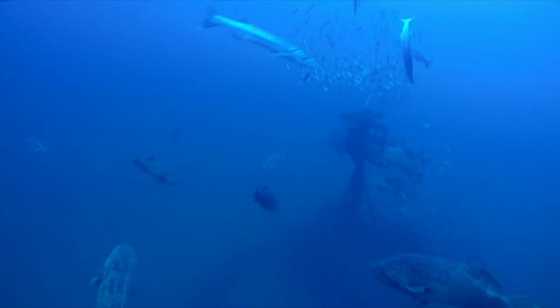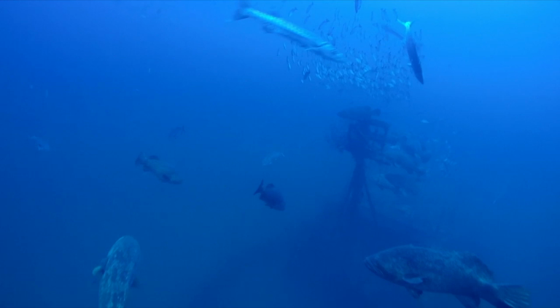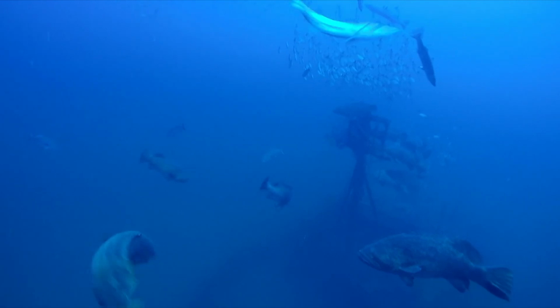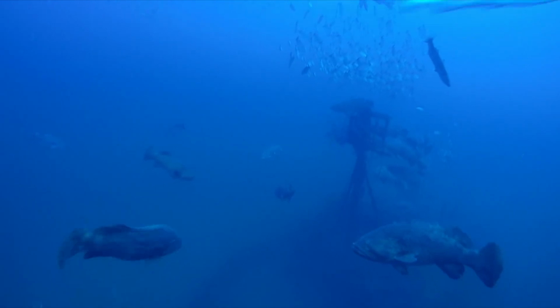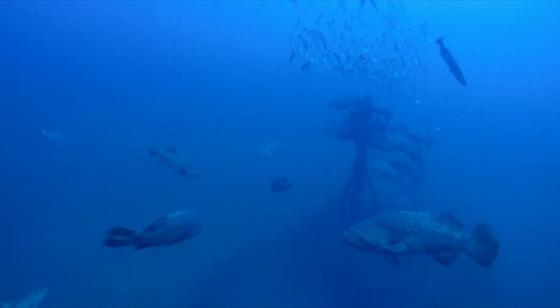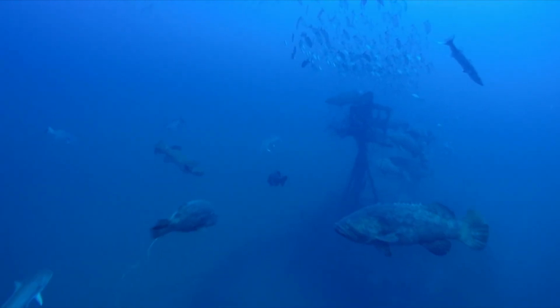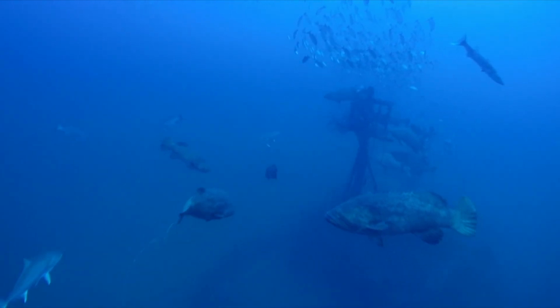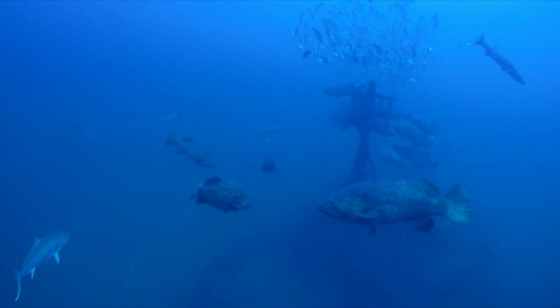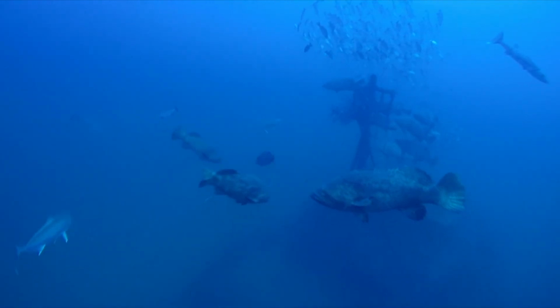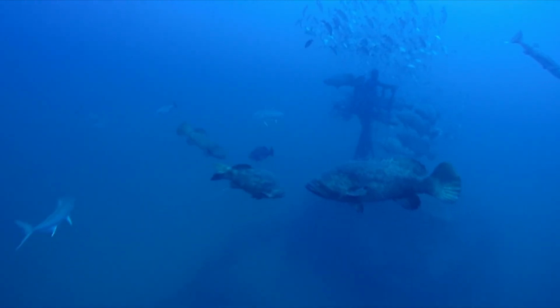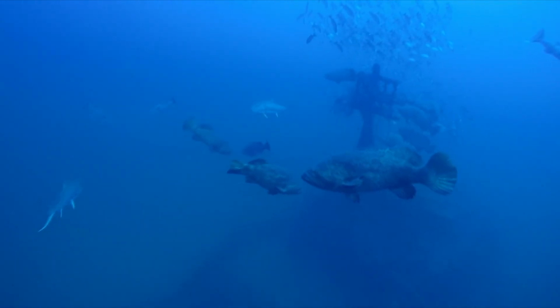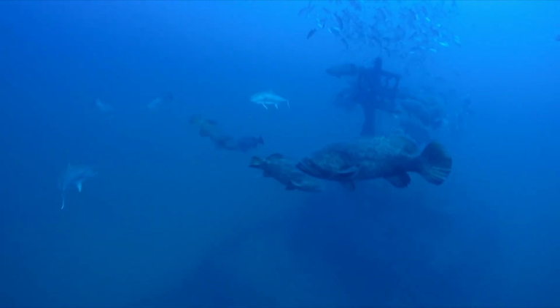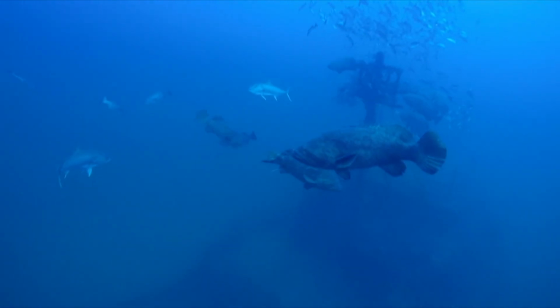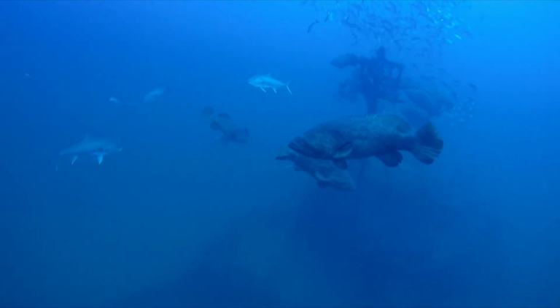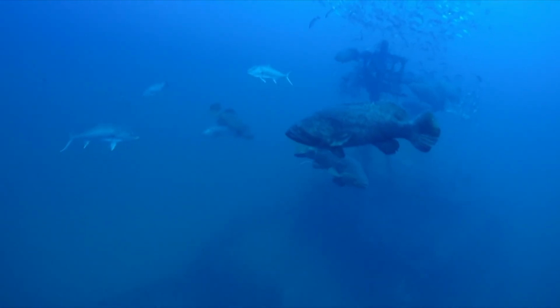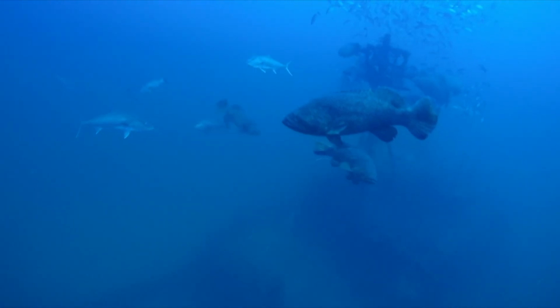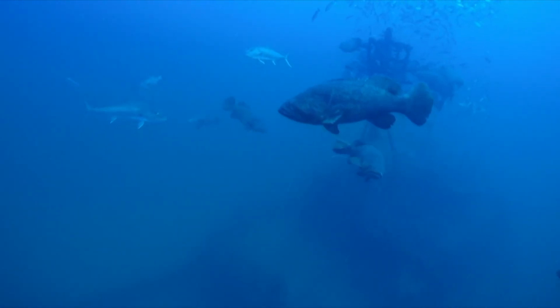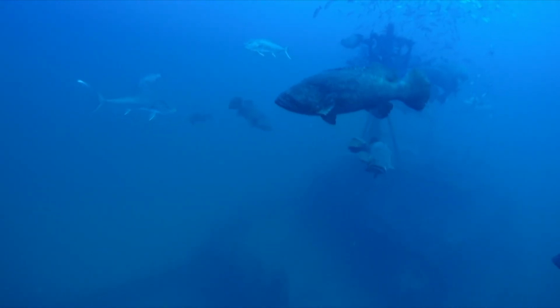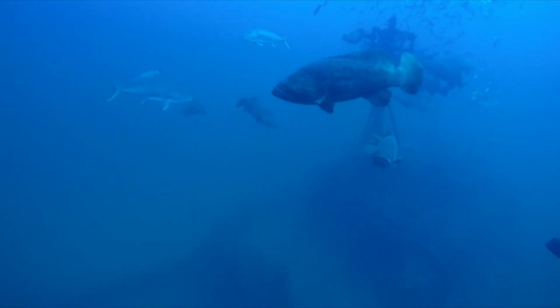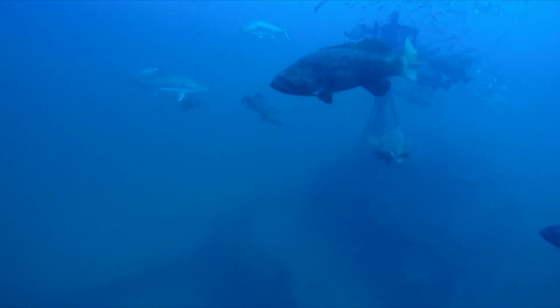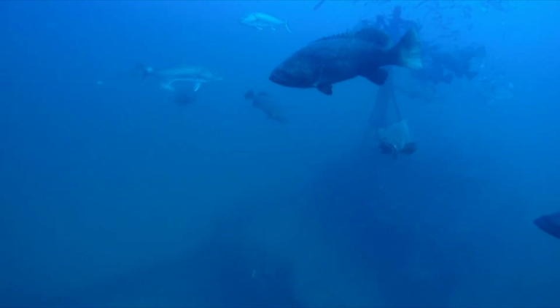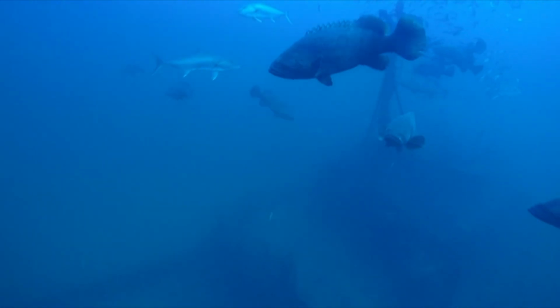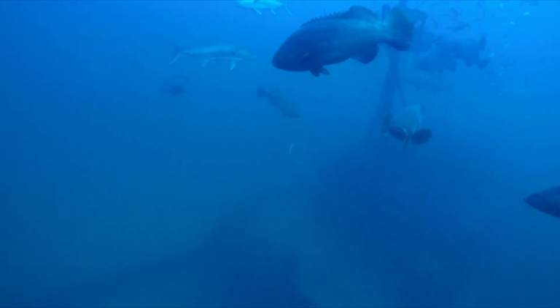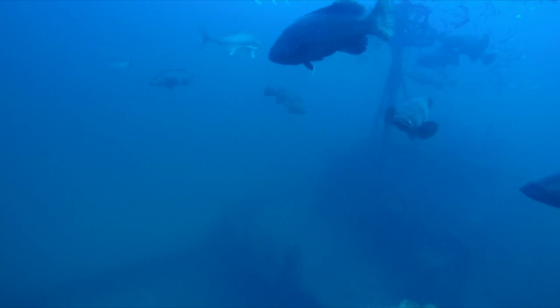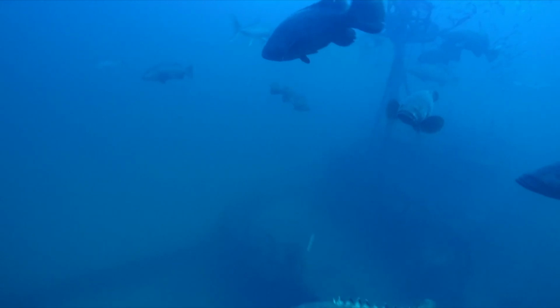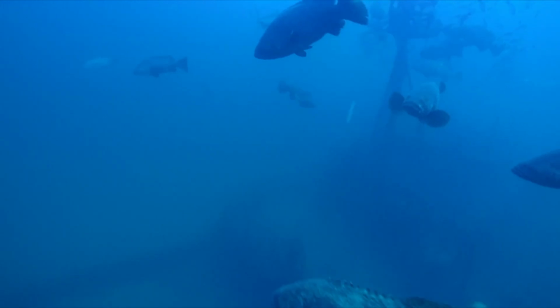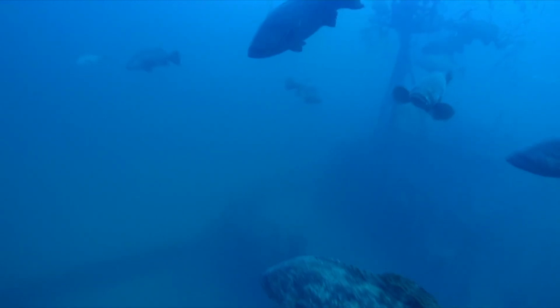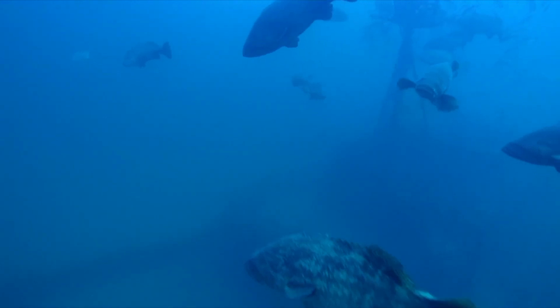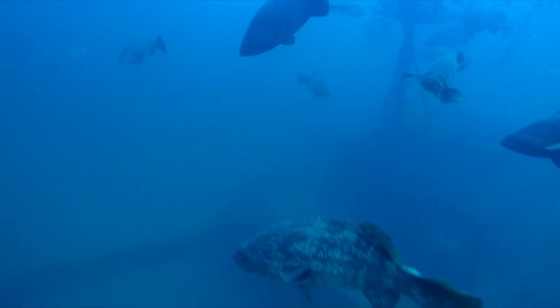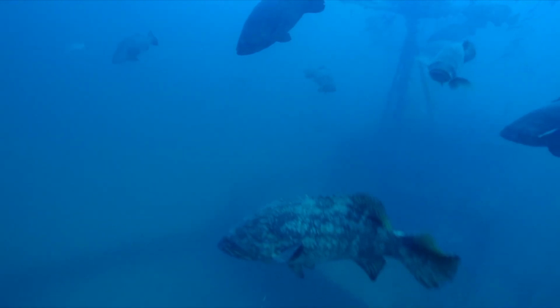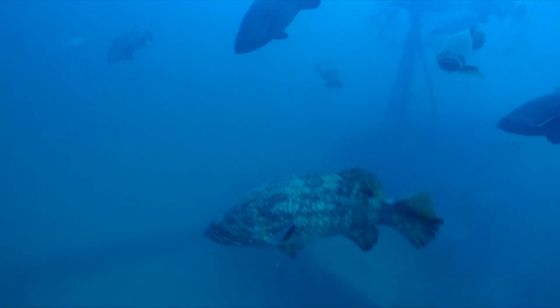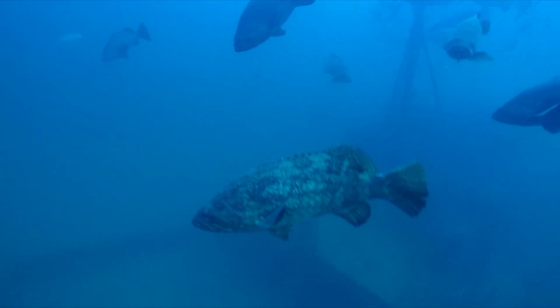Here you can see schools of Barracuda, Amberjack, Gray Snapper, and Goliath Grouper as the pod comes to rest near the deck of a sunken vessel.